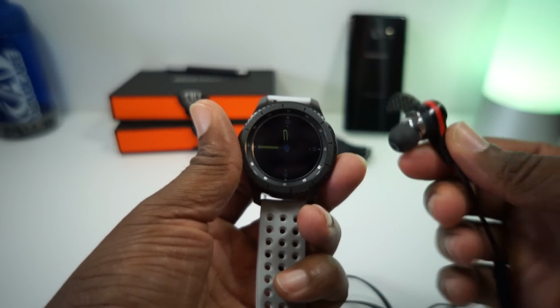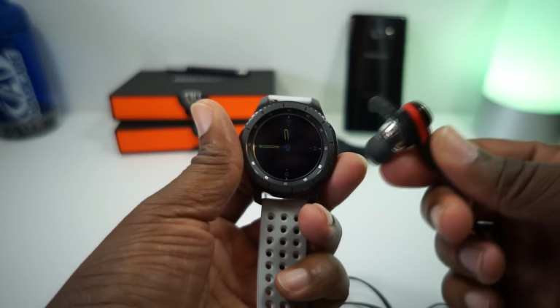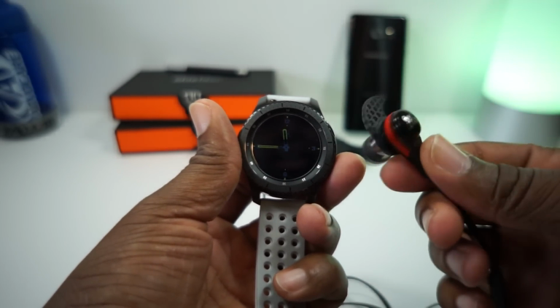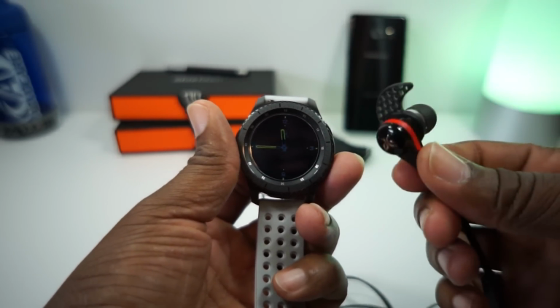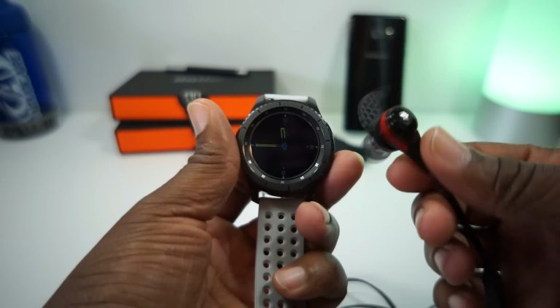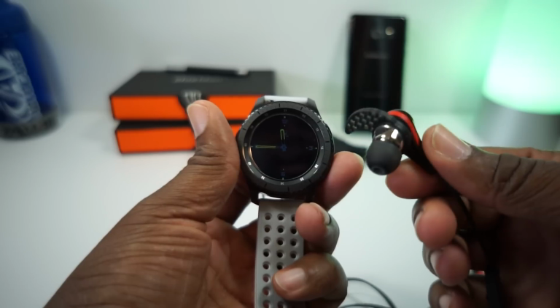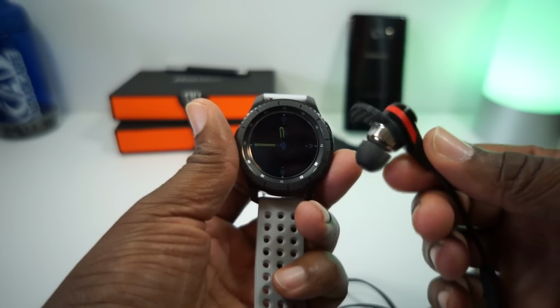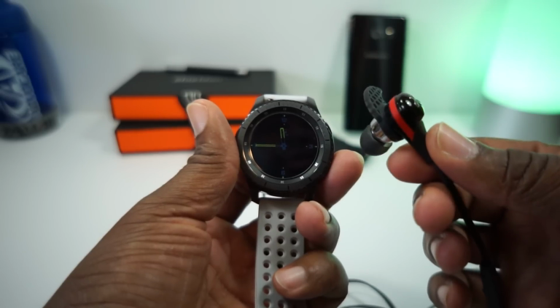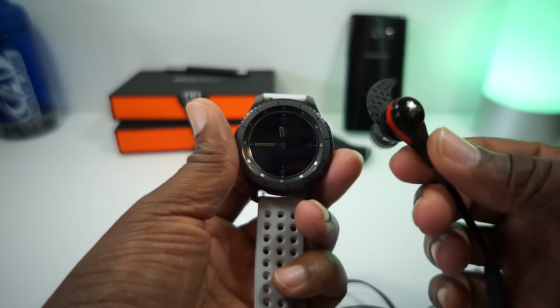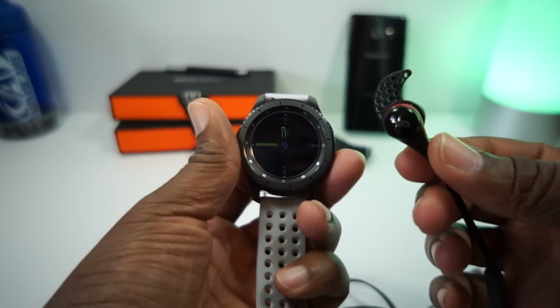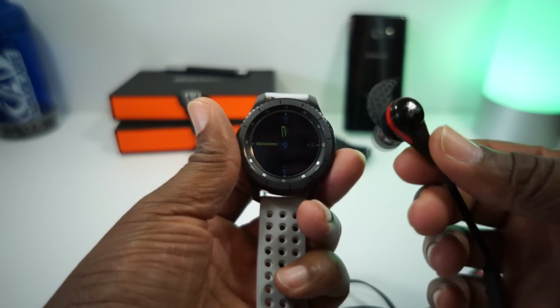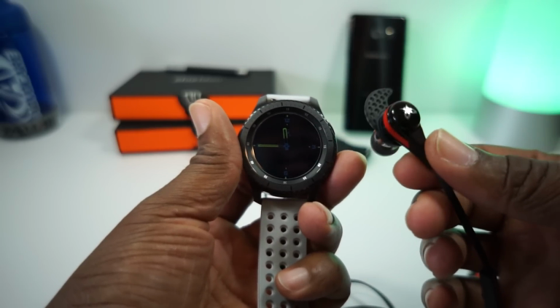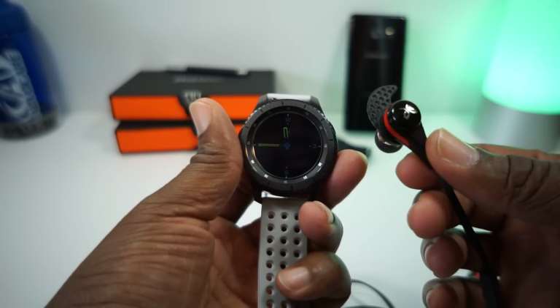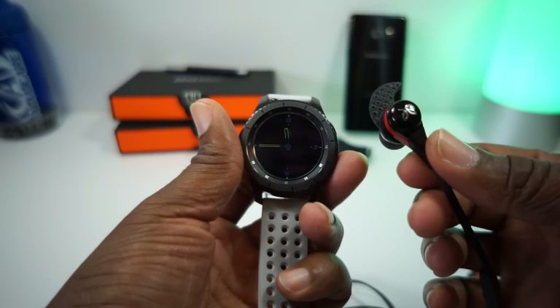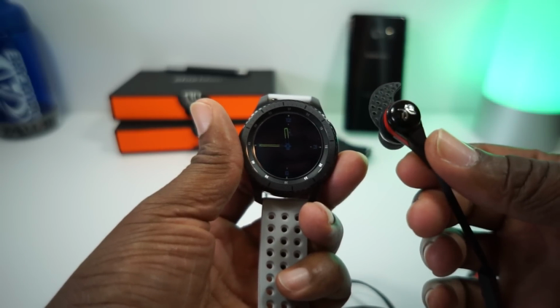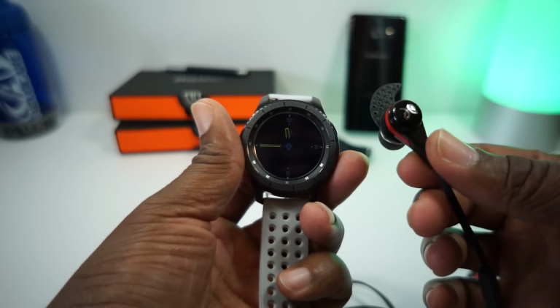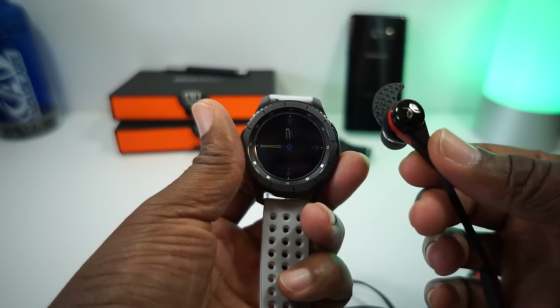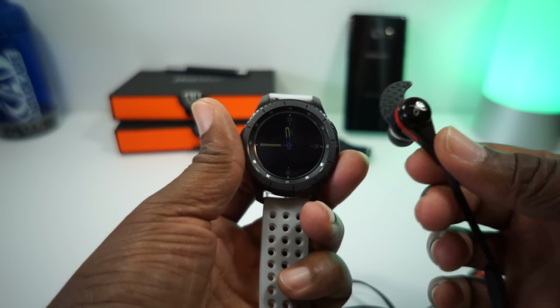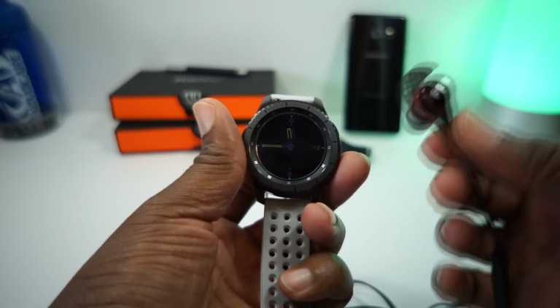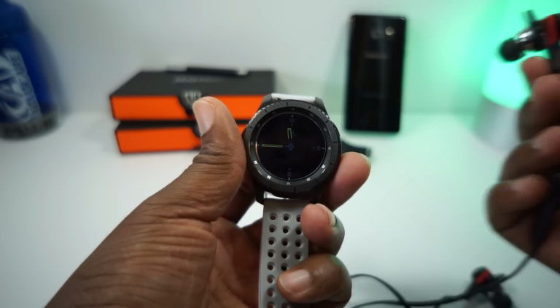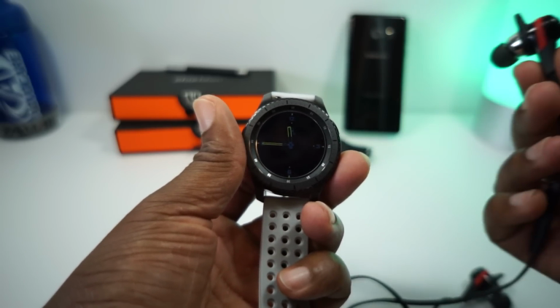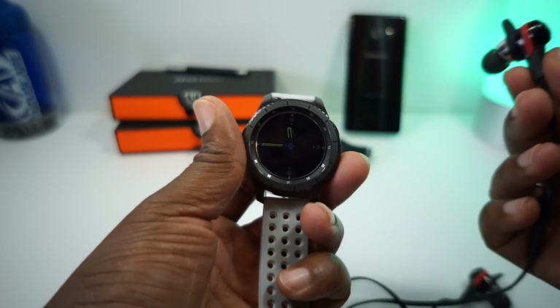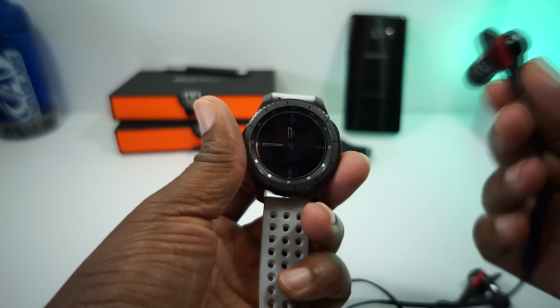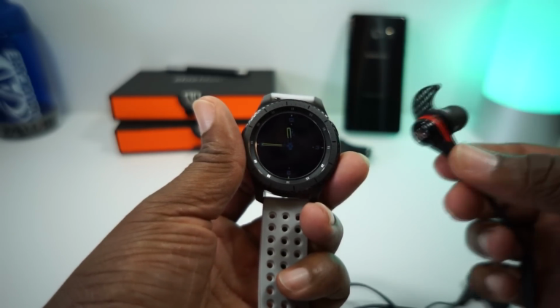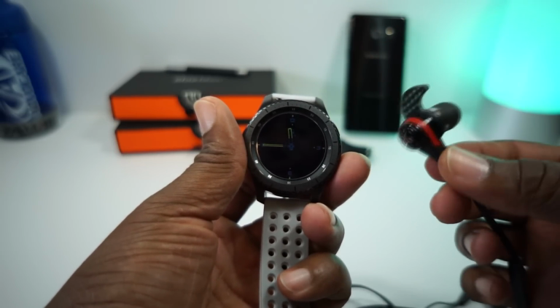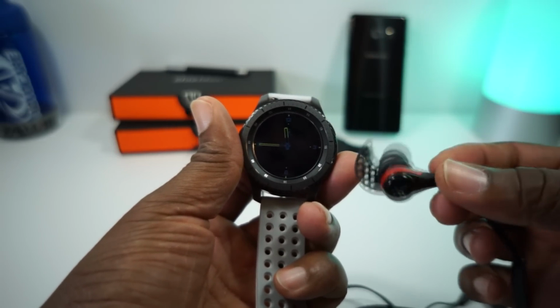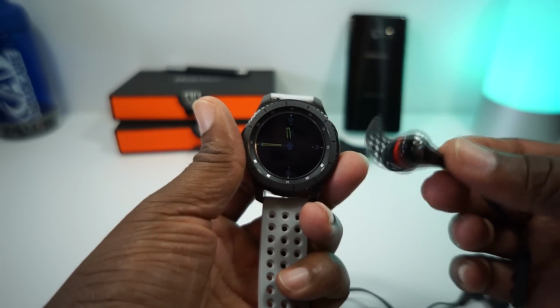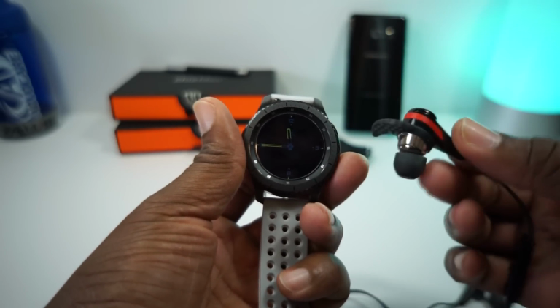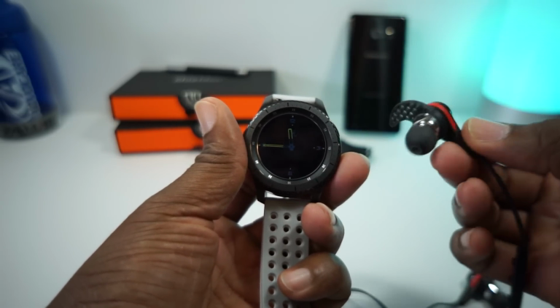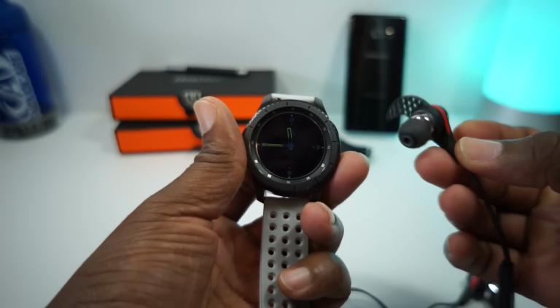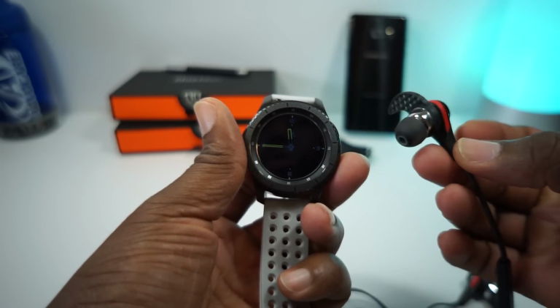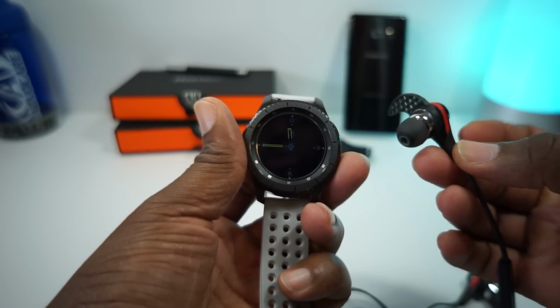These headphones are awesome. Haven't reviewed them yet. Don't feel like I really need to, unless y'all asked for it, but these are some awesome headphones.